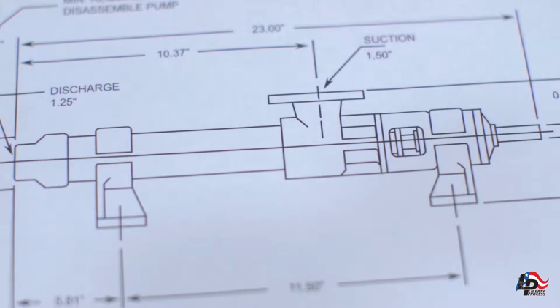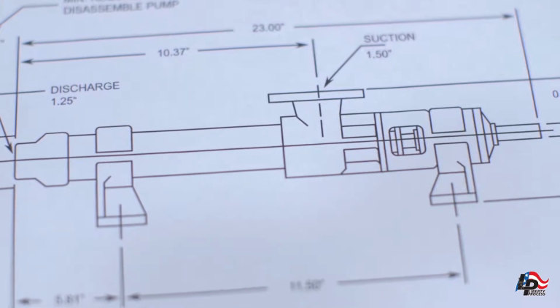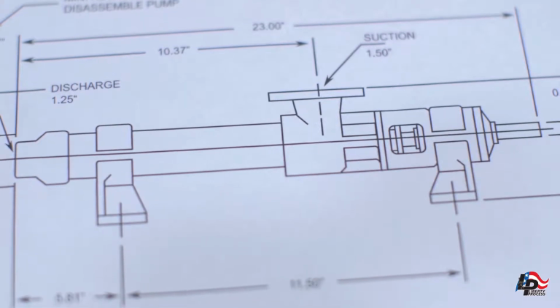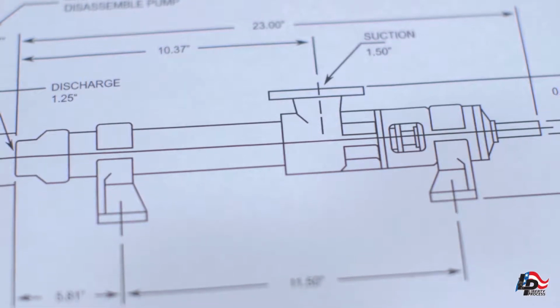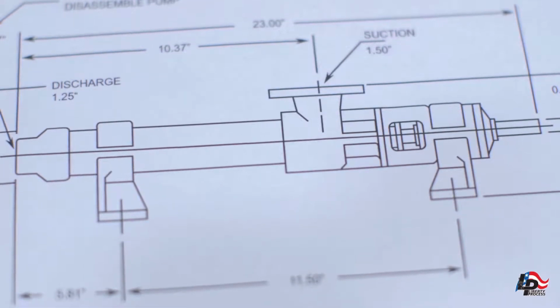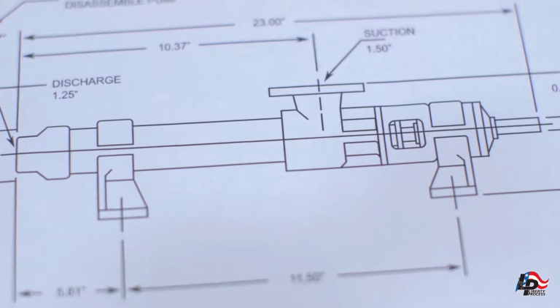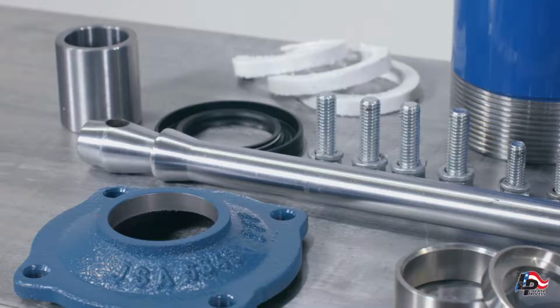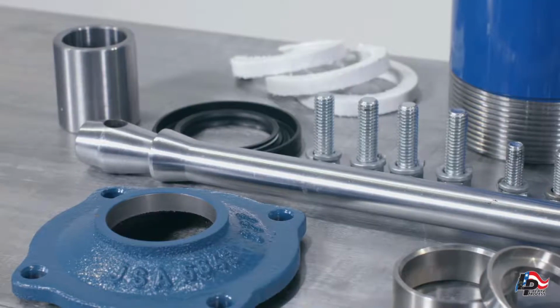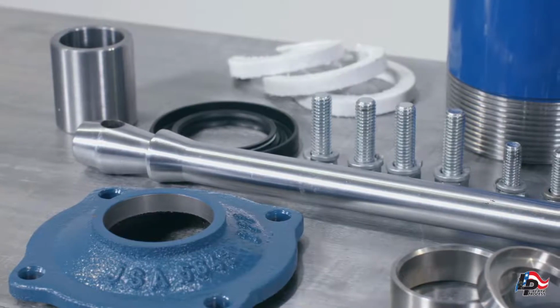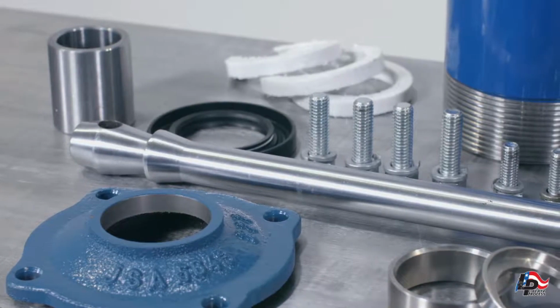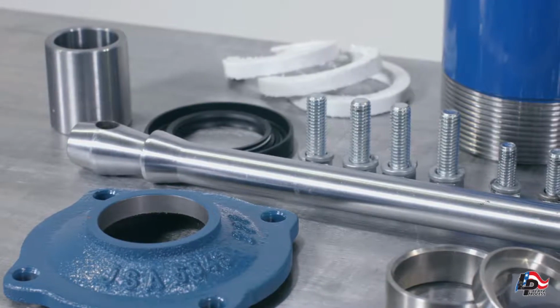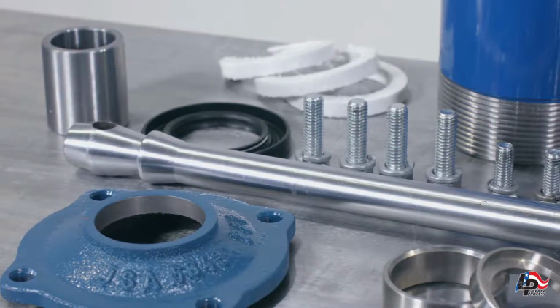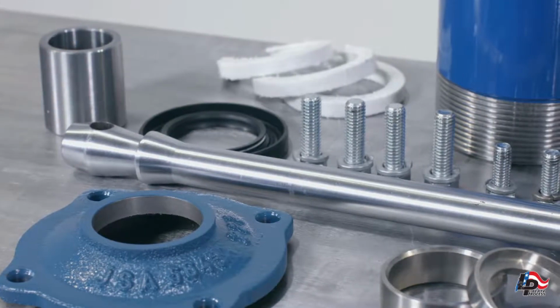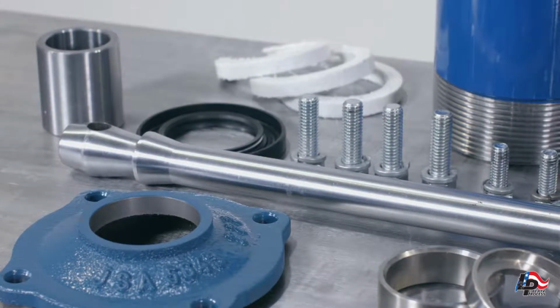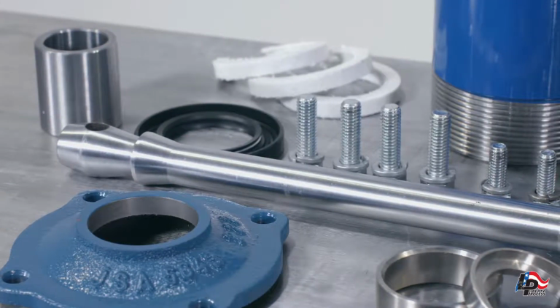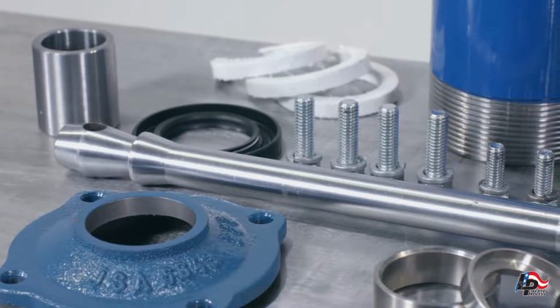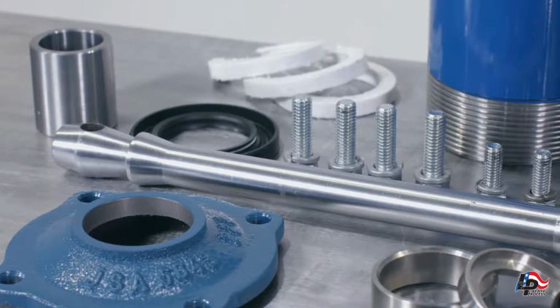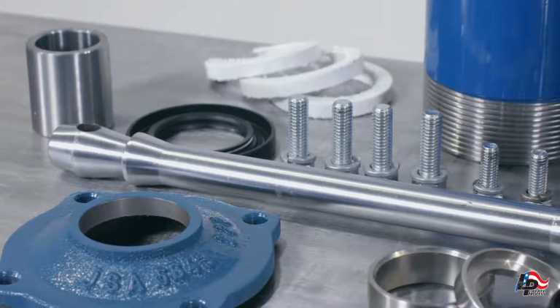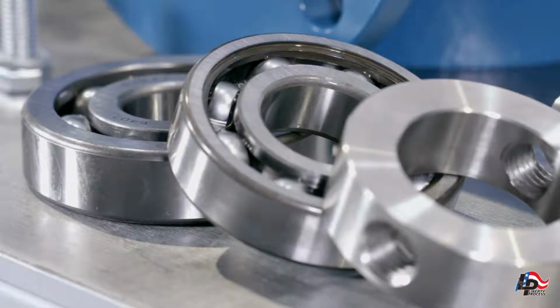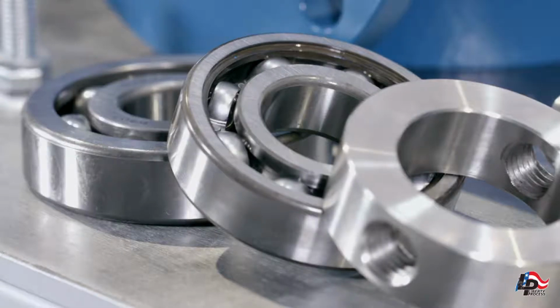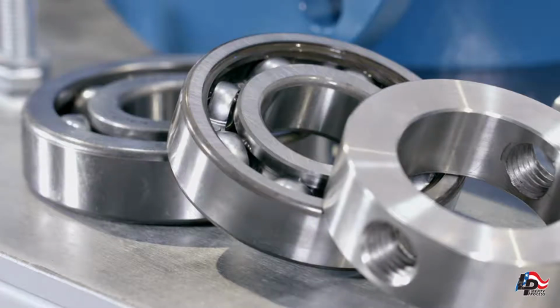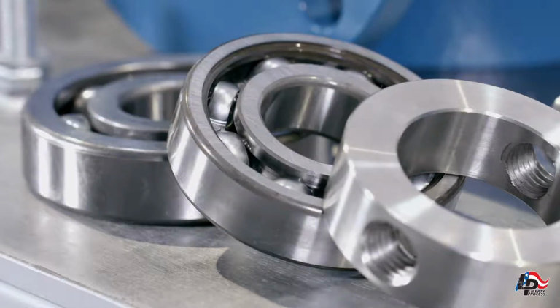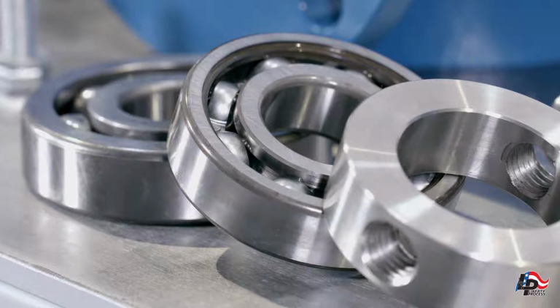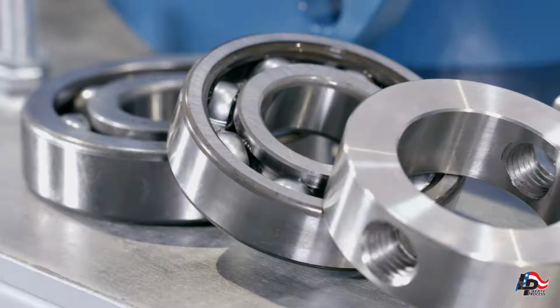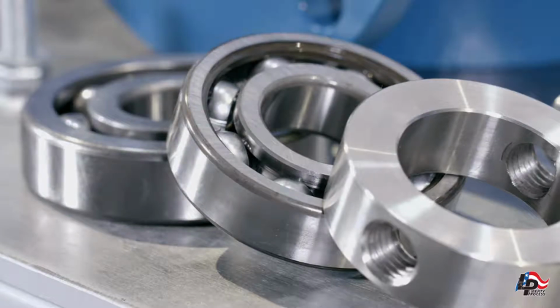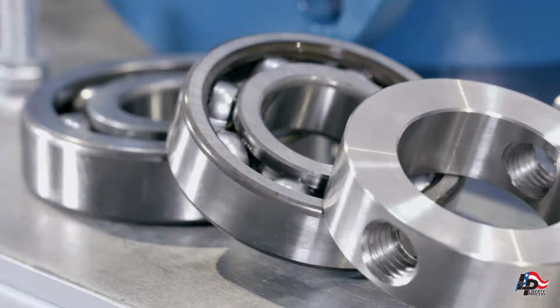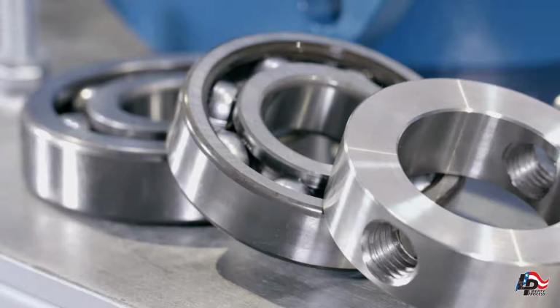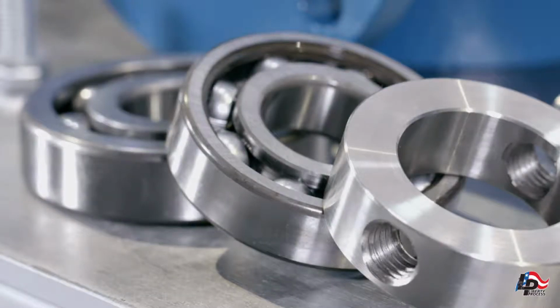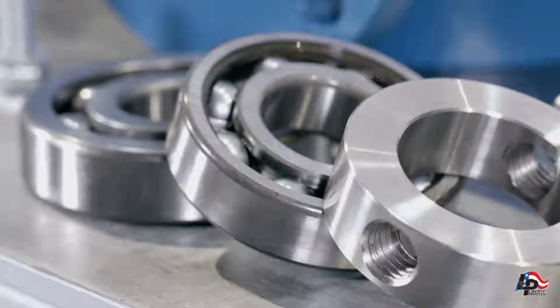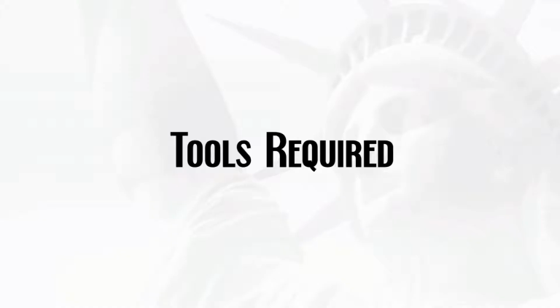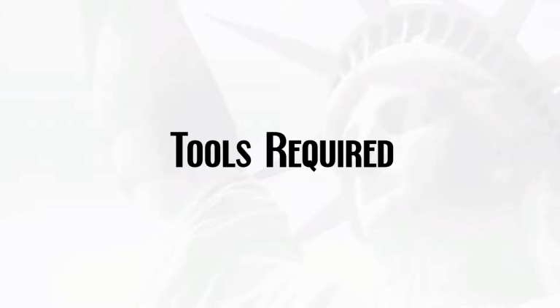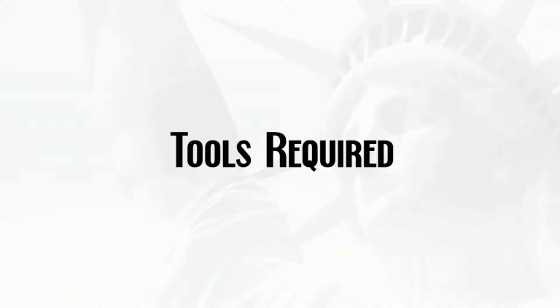Before we begin, if the pump has been in service, we recommend you have flushed and drained the pump of all pumped mediums and have a sturdy workbench on which to work.